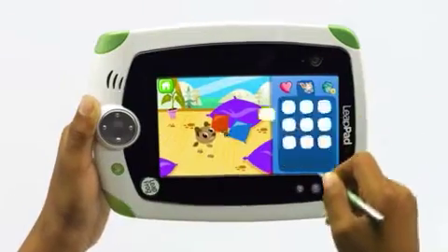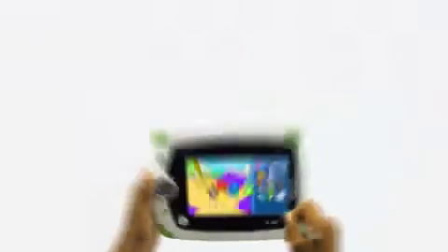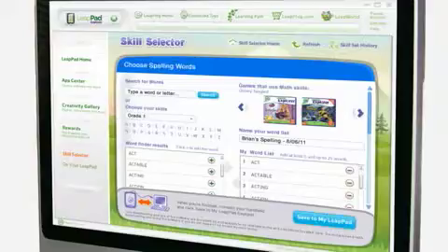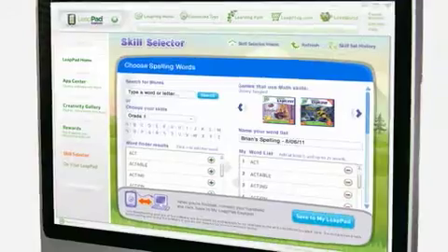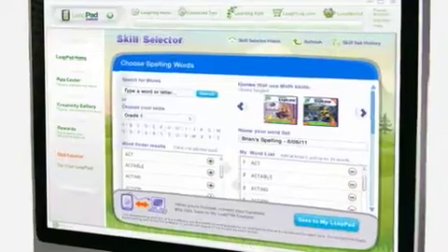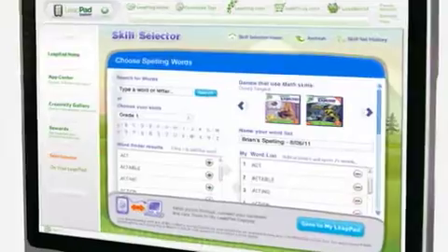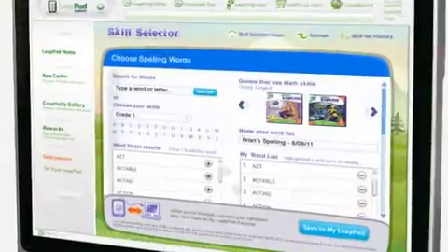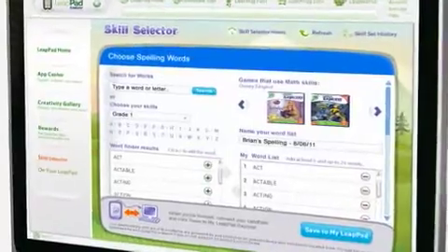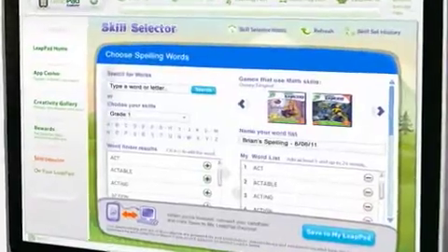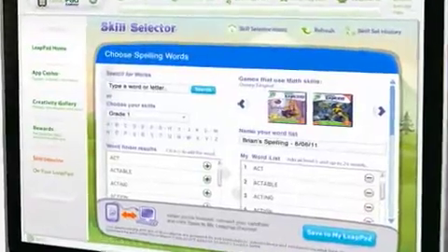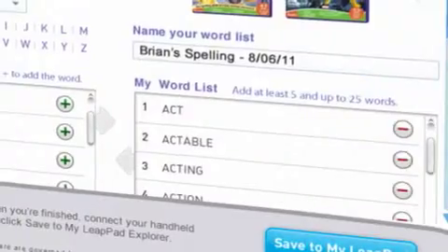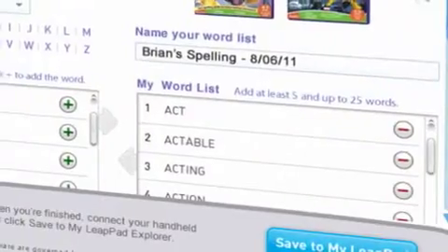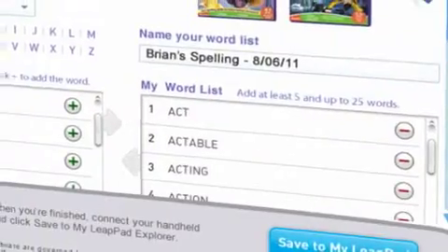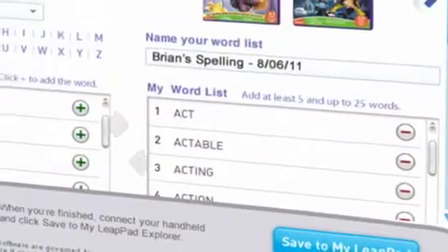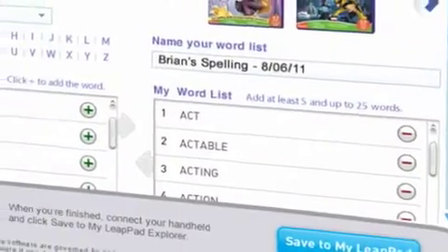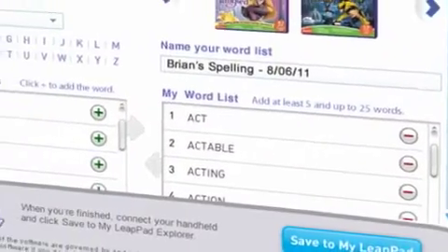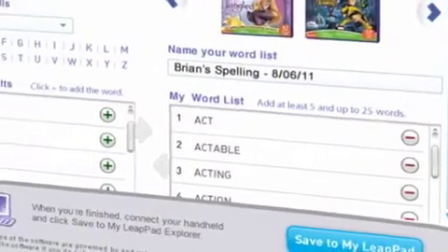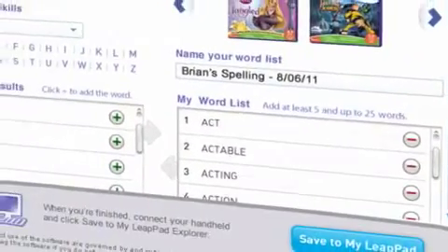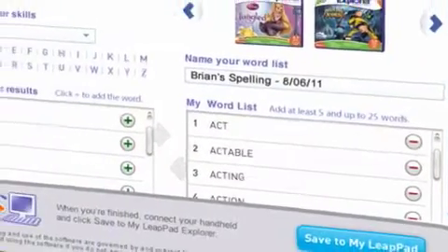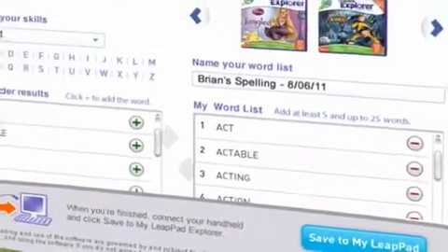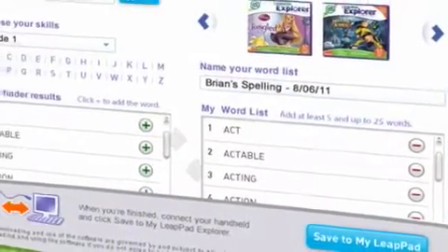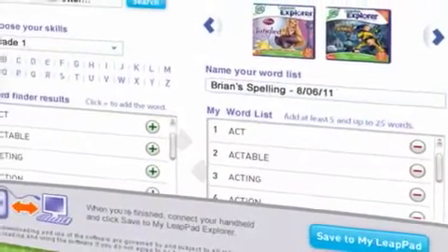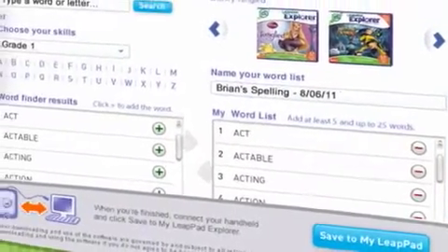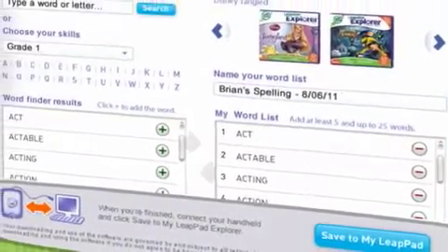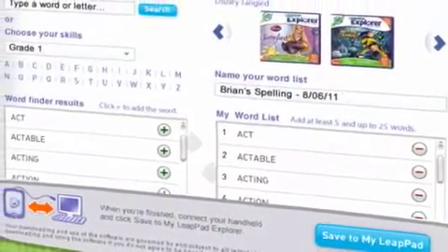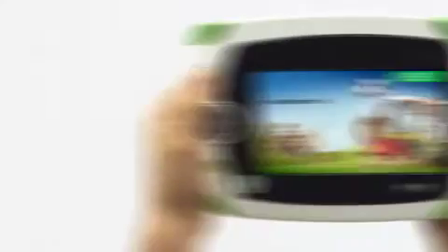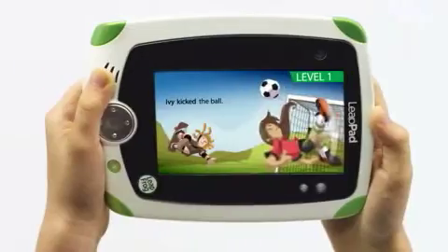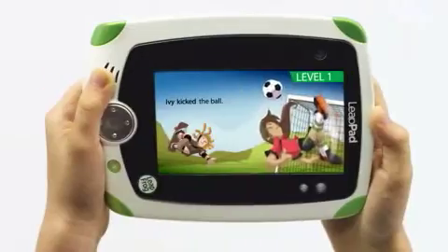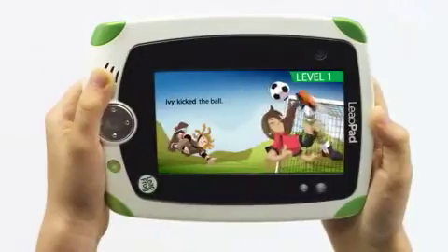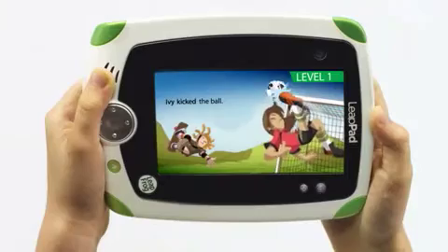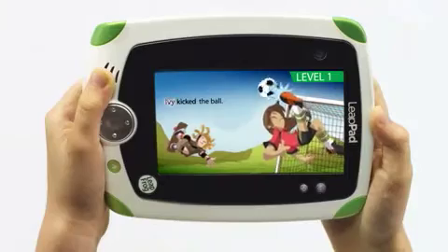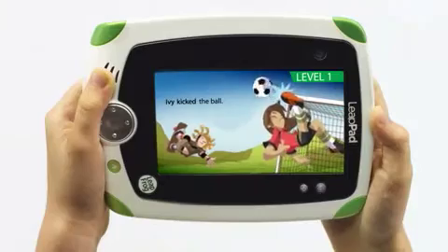Parents can add their child's current spelling list or mathematics skills to some of the games so they can practice their weekly assignments.